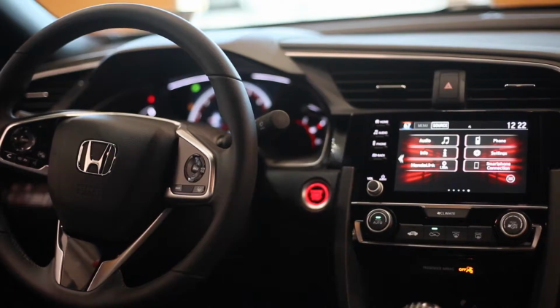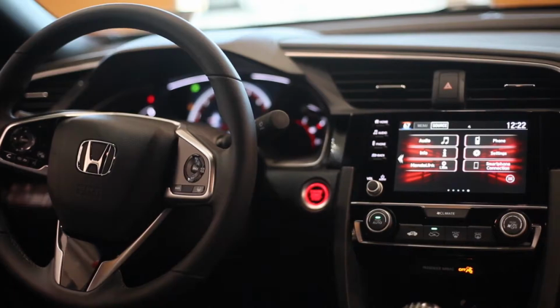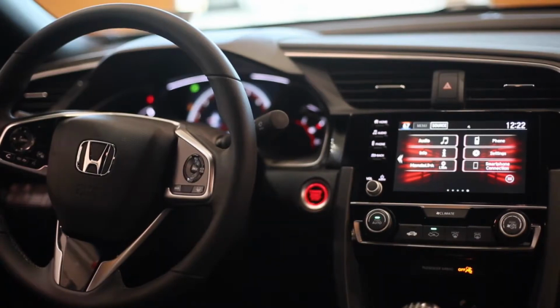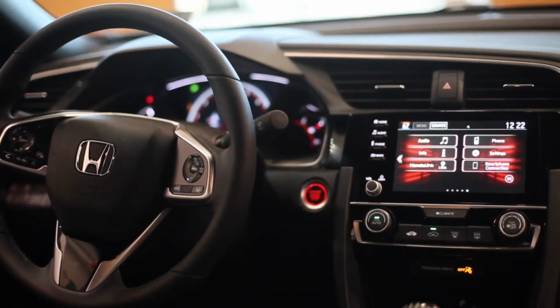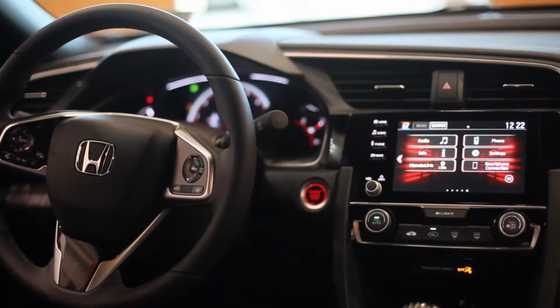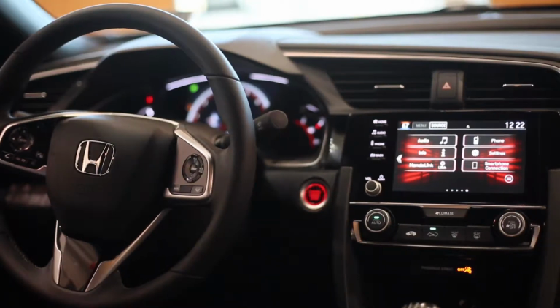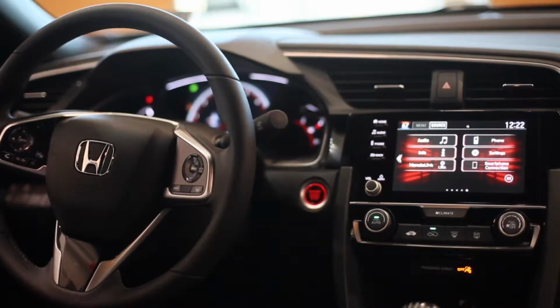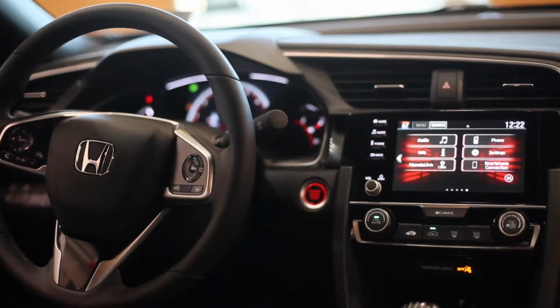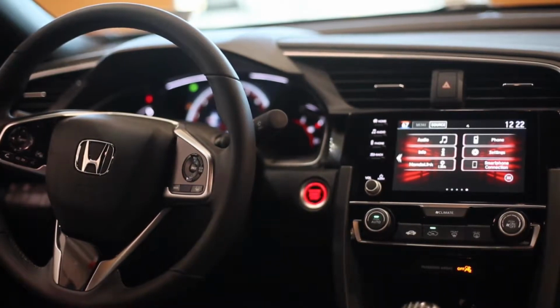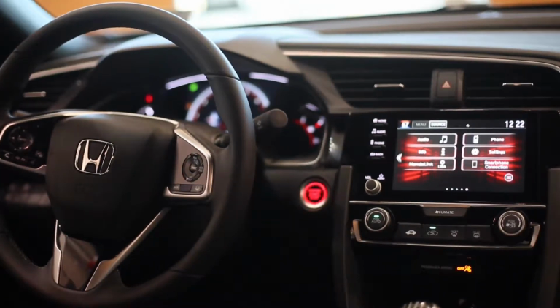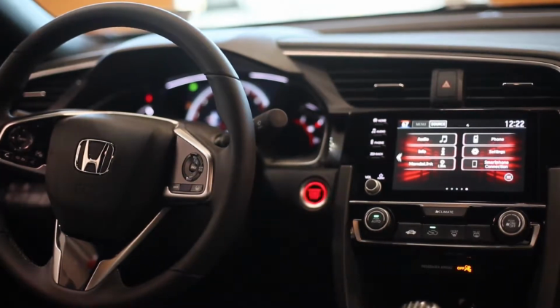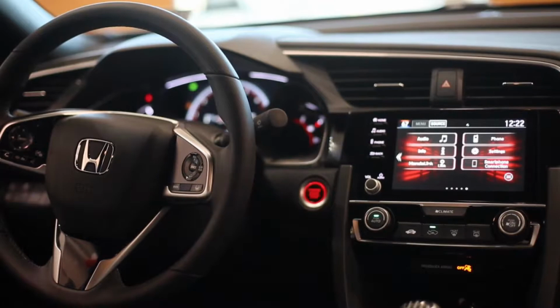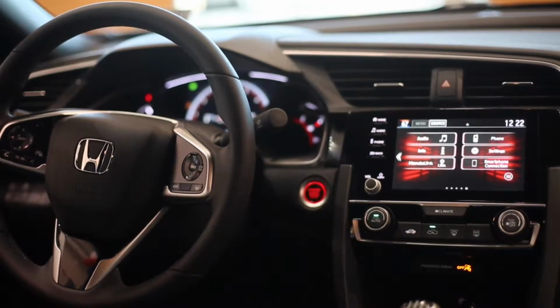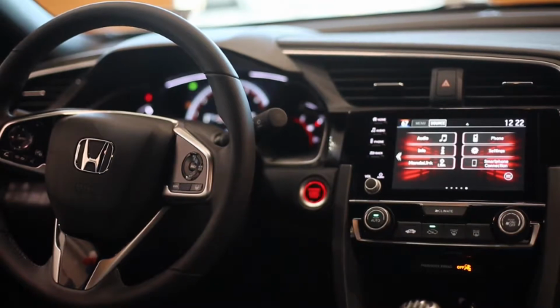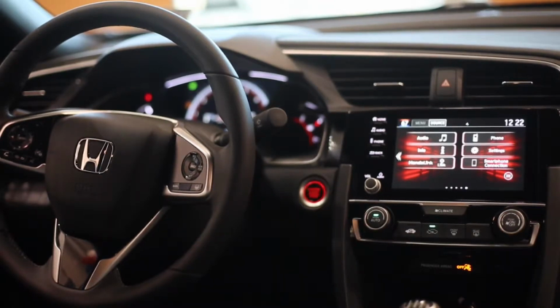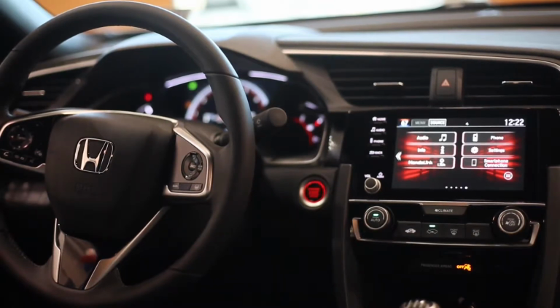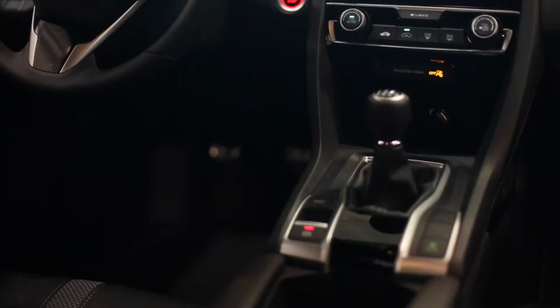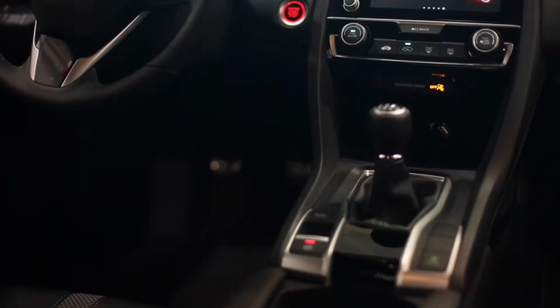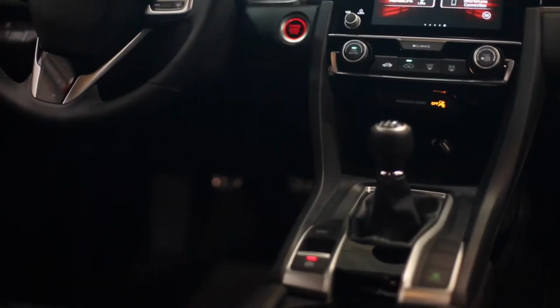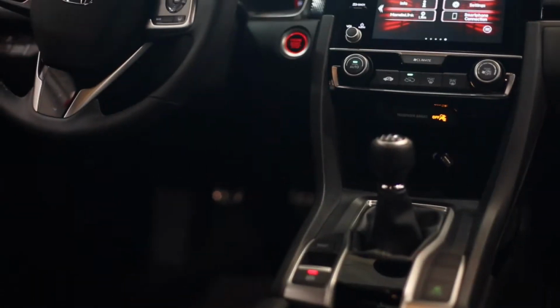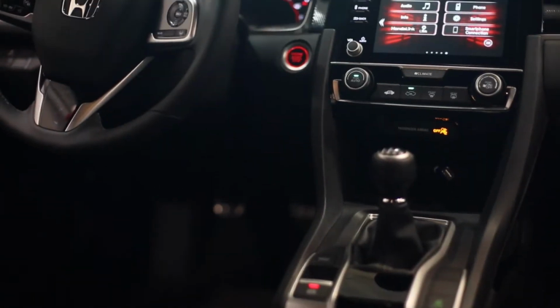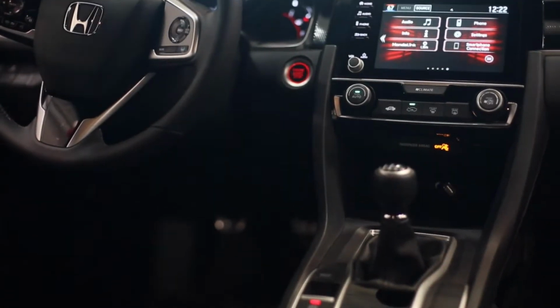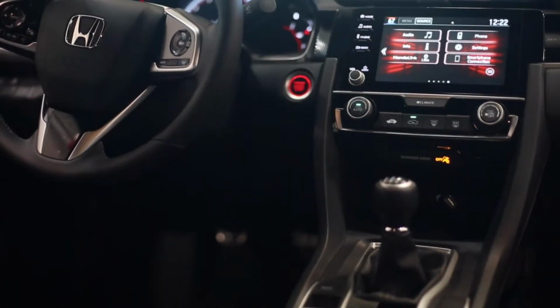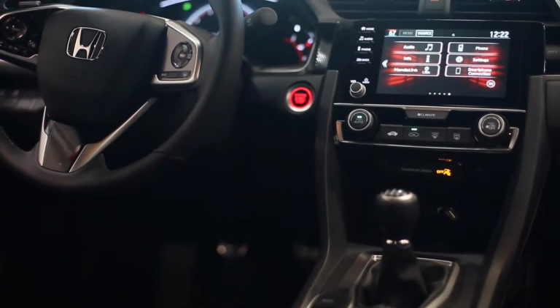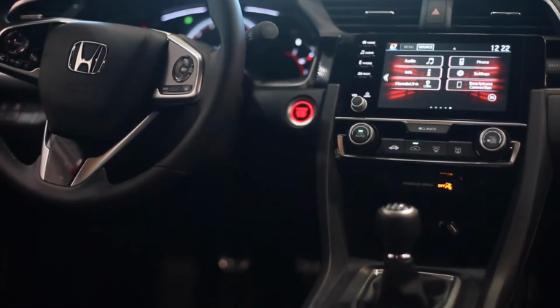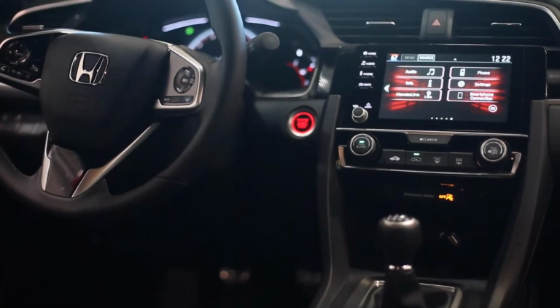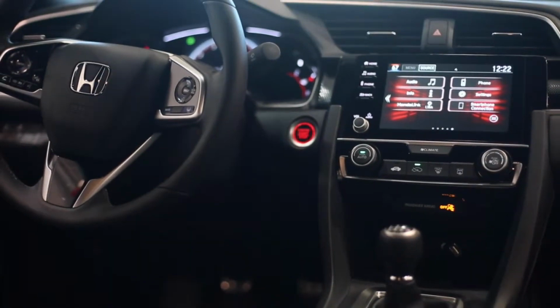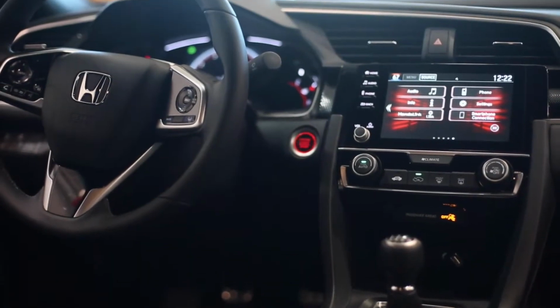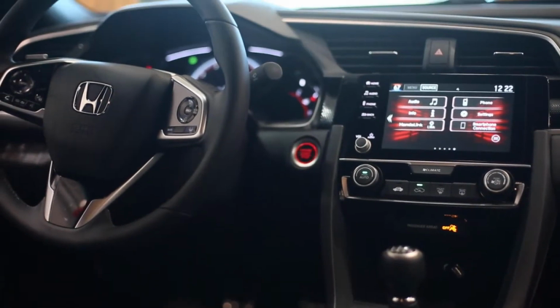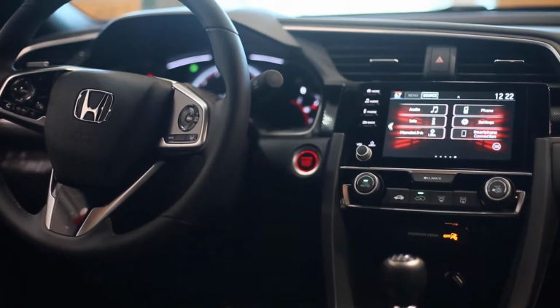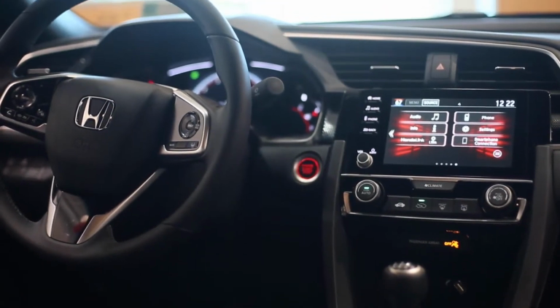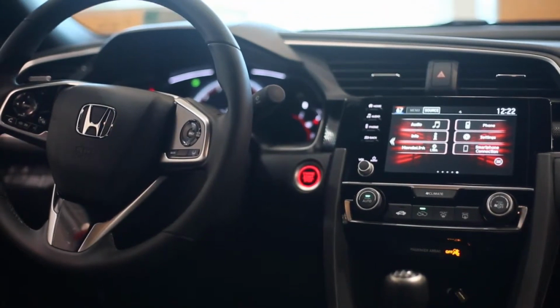The Civic gets an updated version of the Honda Link infotainment system, which comes standard on all trim levels except the base LX.